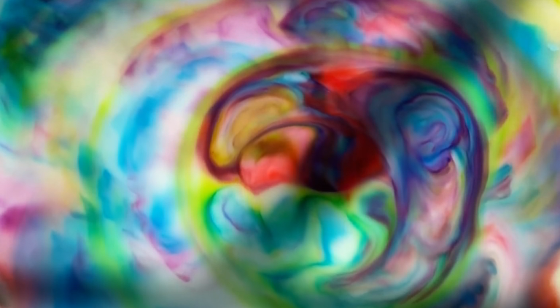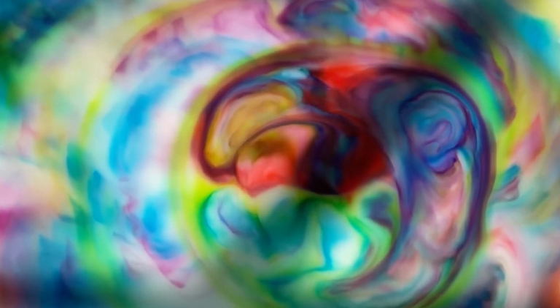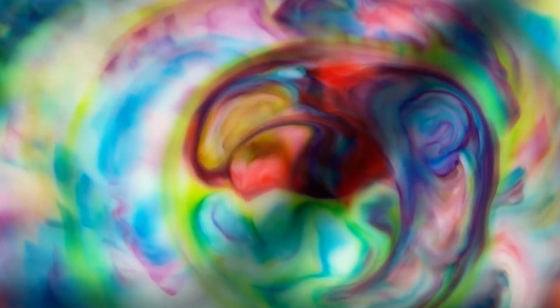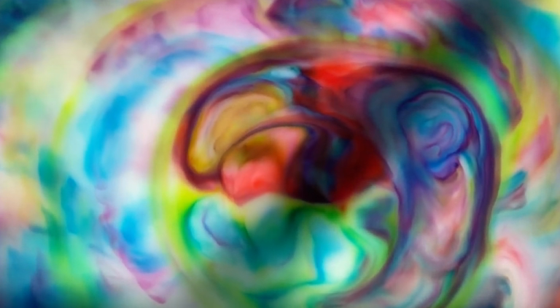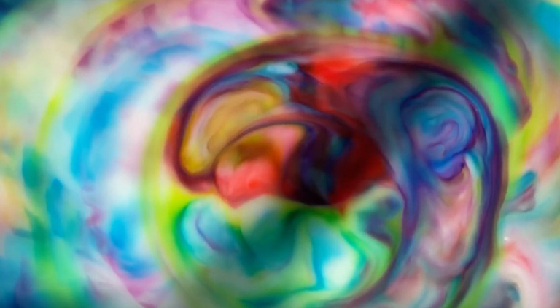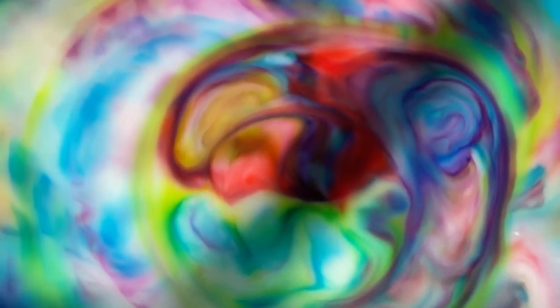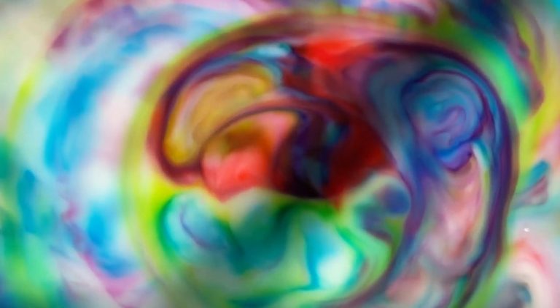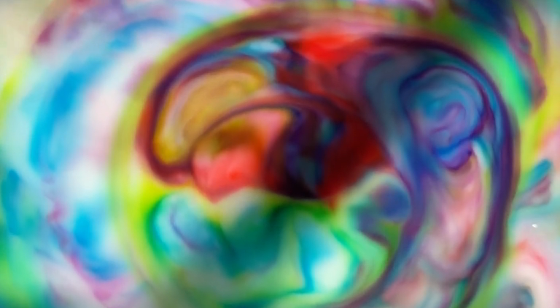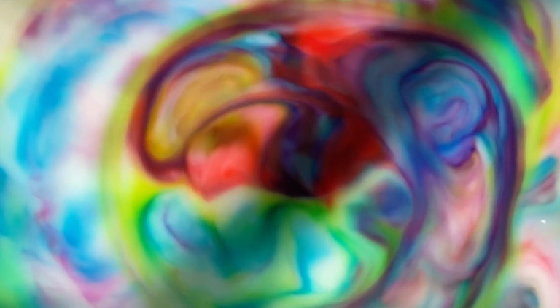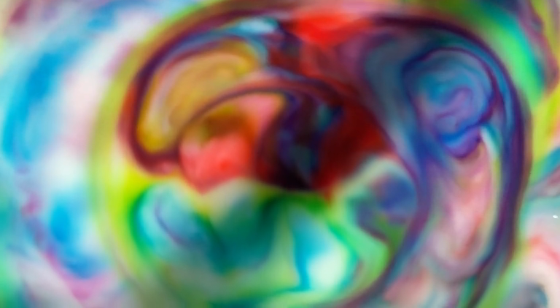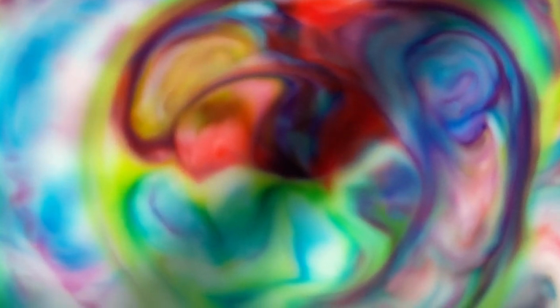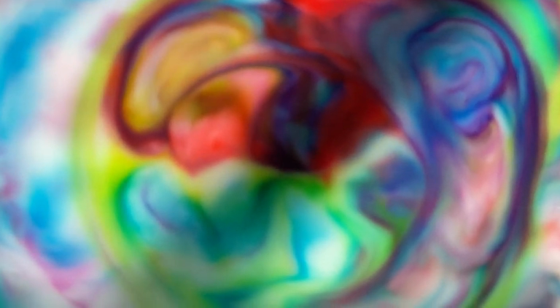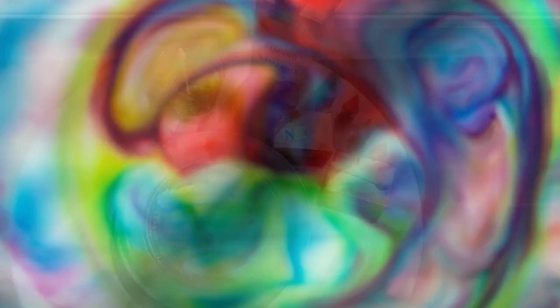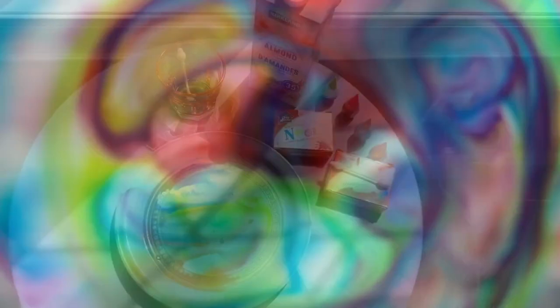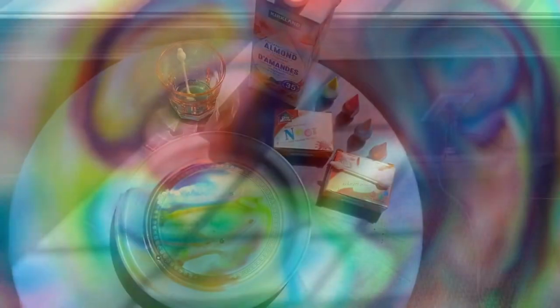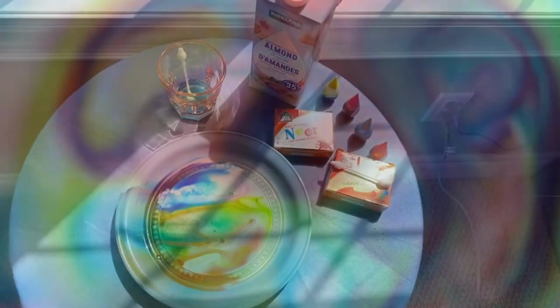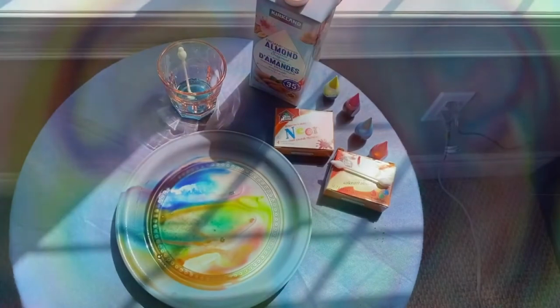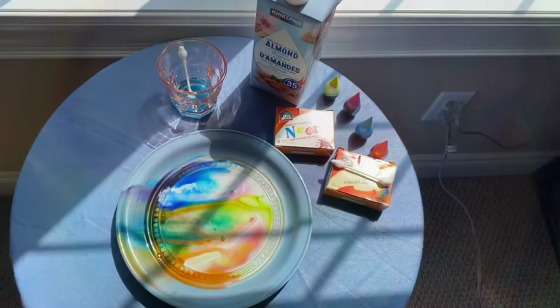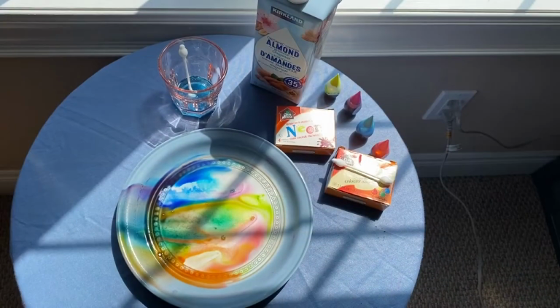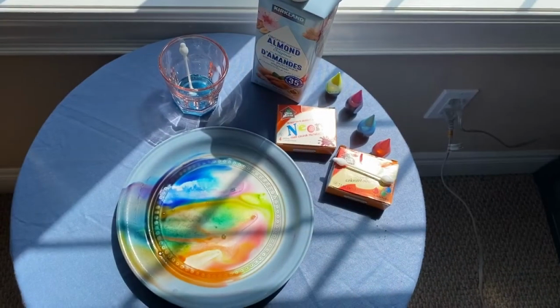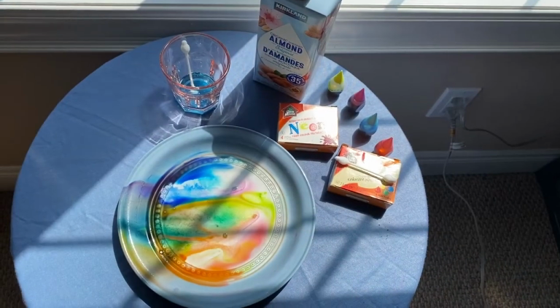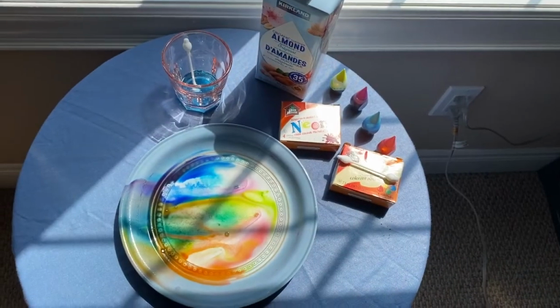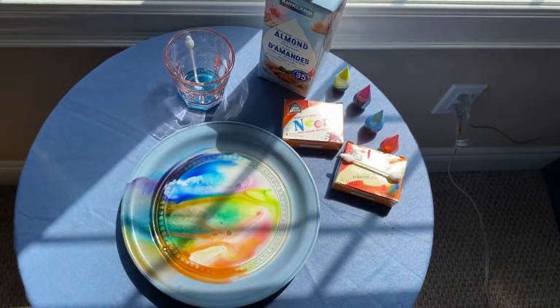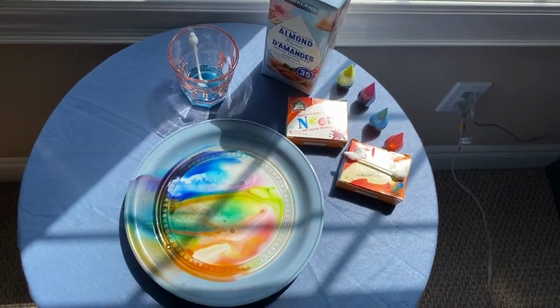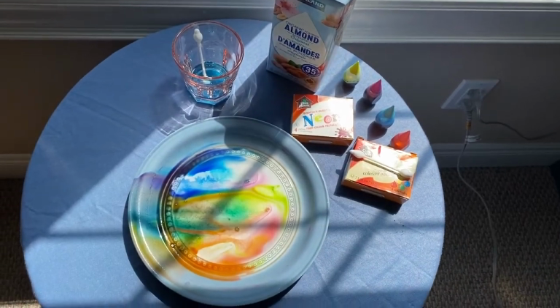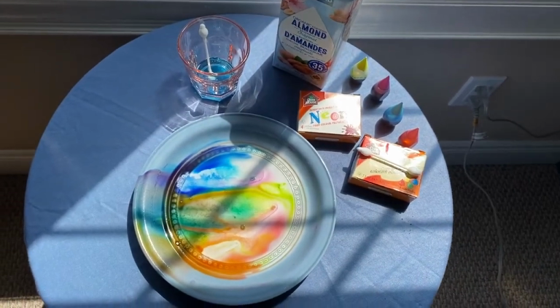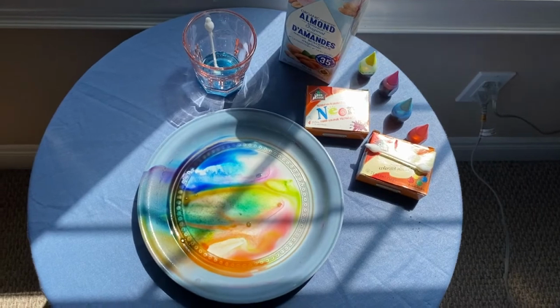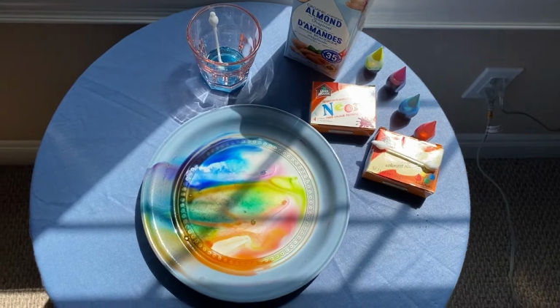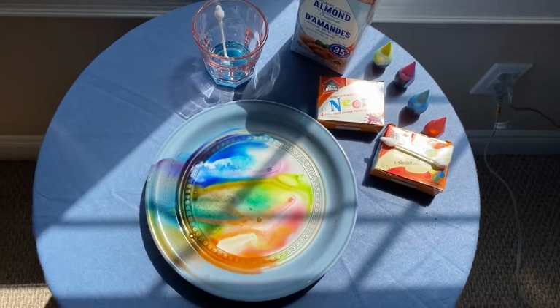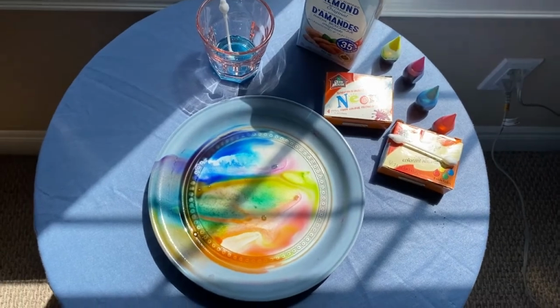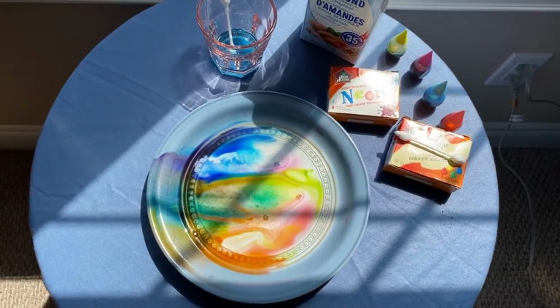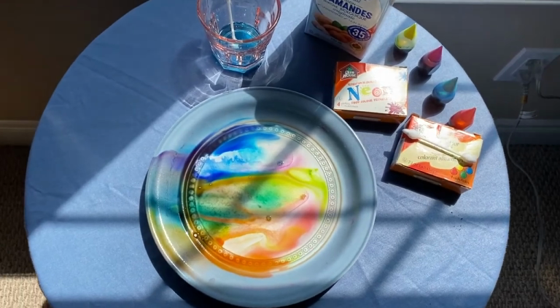When you pour out the milk you're going to be left with a tie-dye looking pattern.